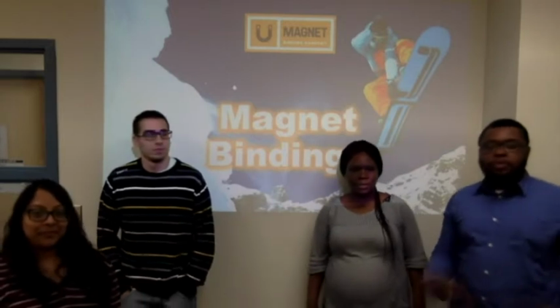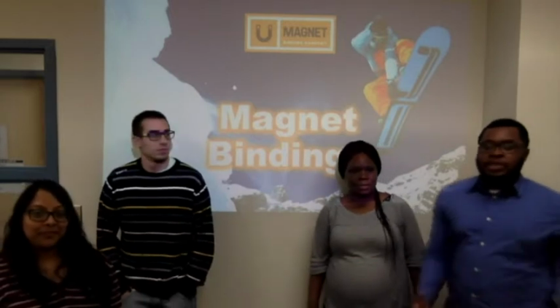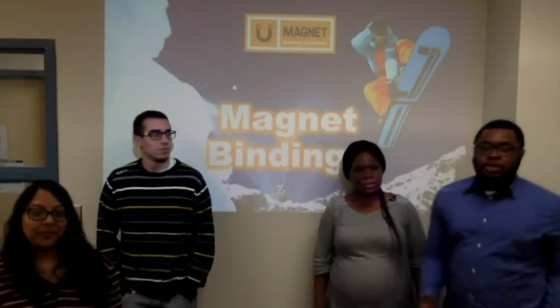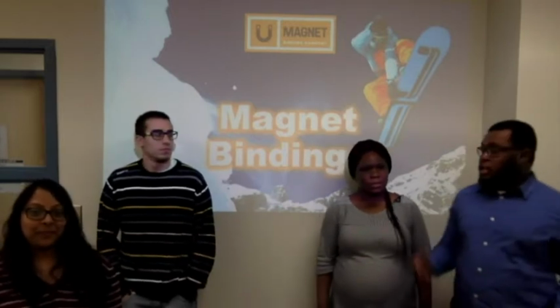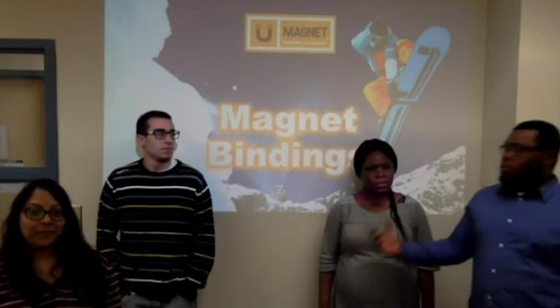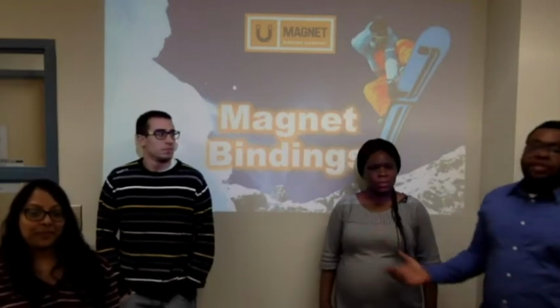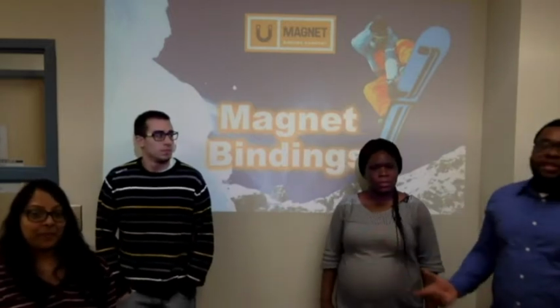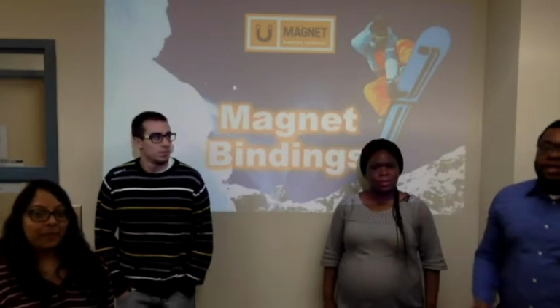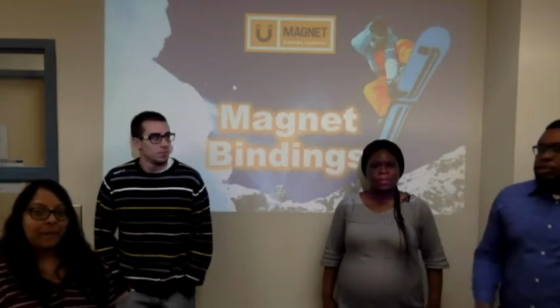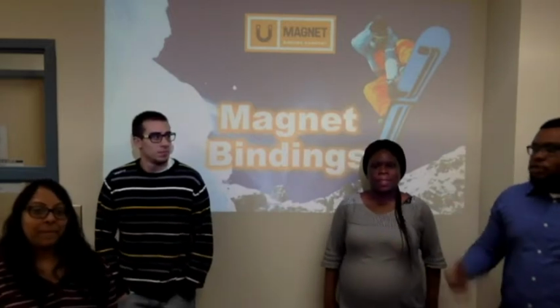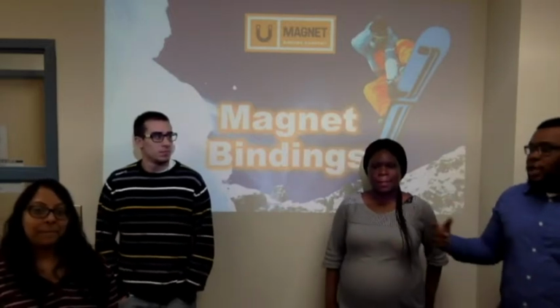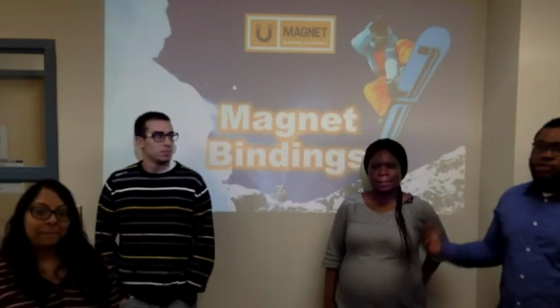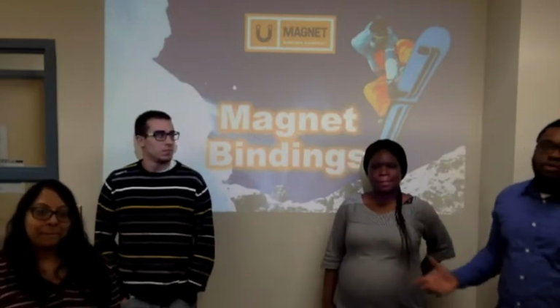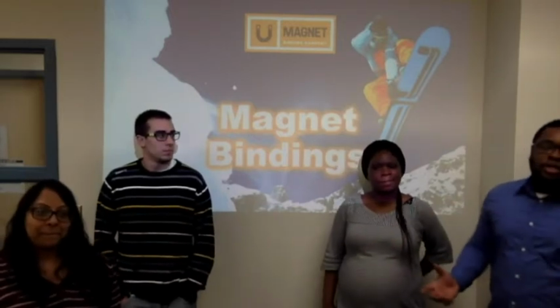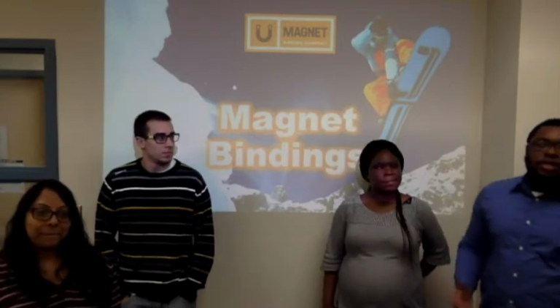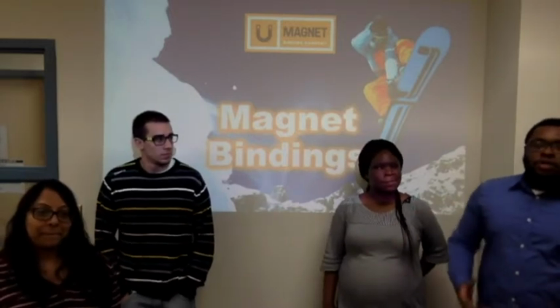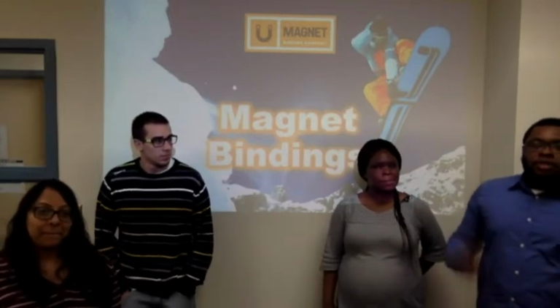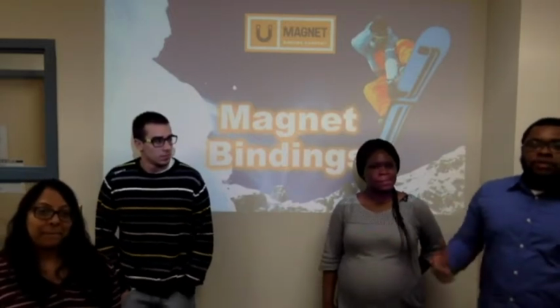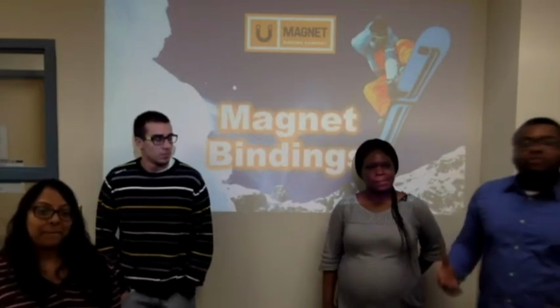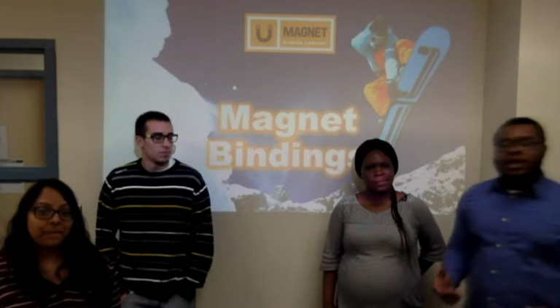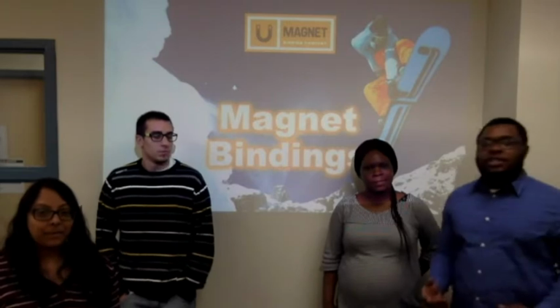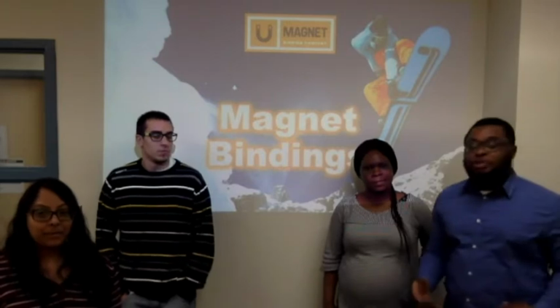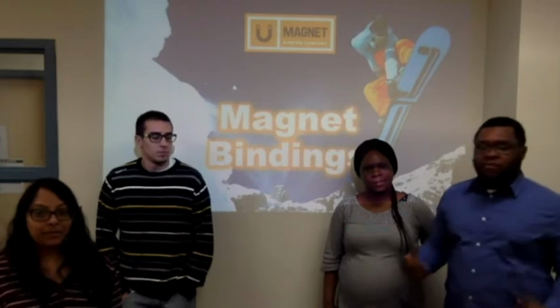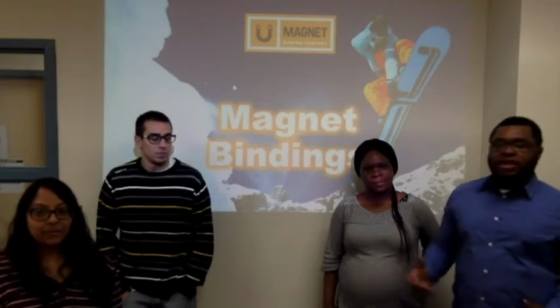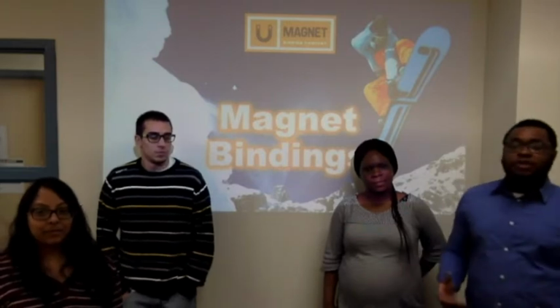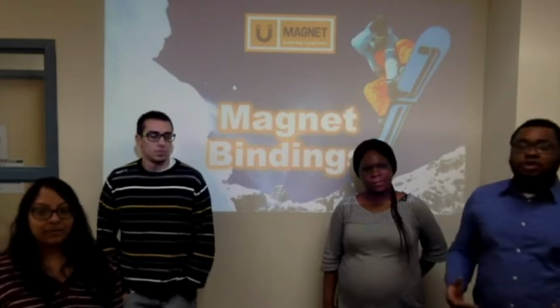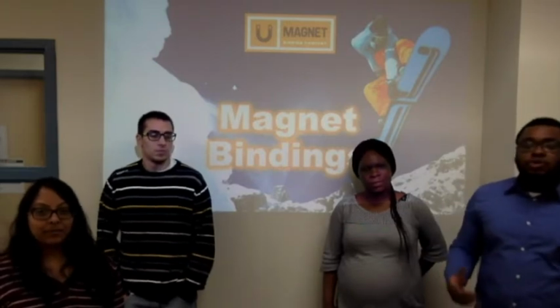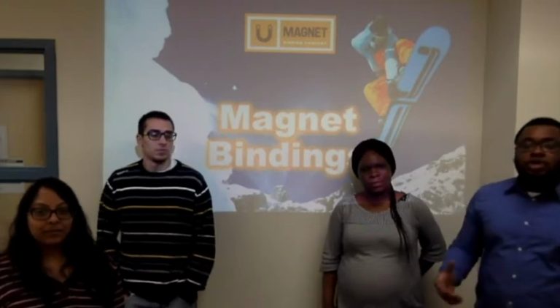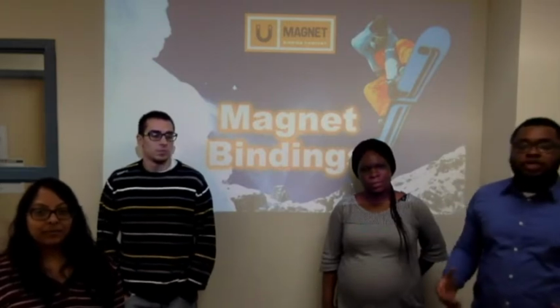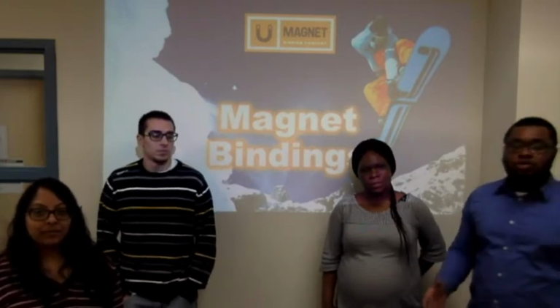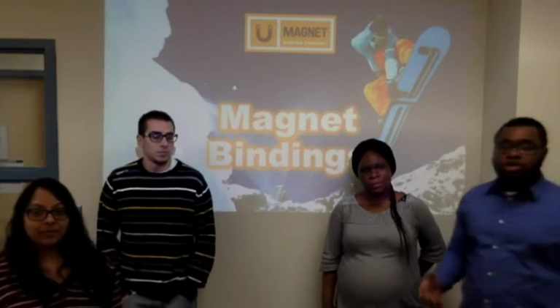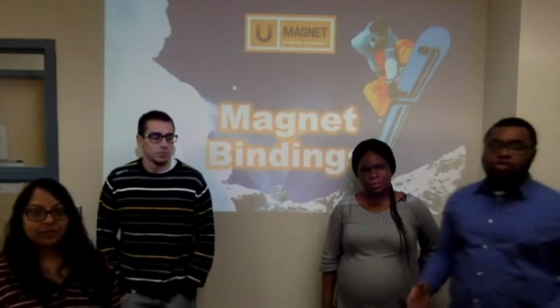So basically we came up with this idea because we like snowboarding. We have come to realize that people find it difficult to put on their snowboarding shoes.